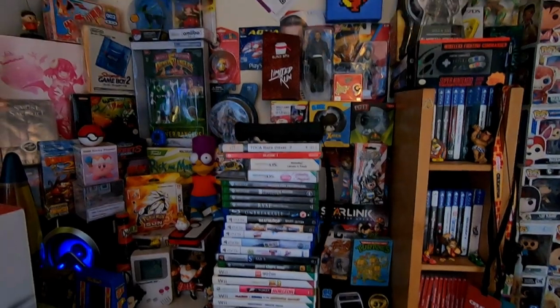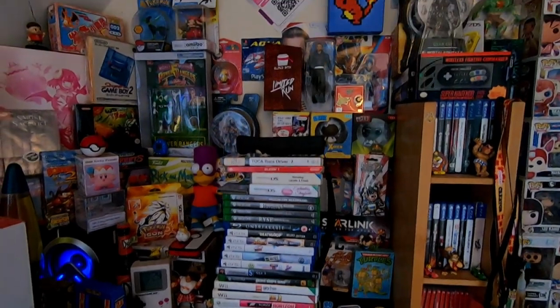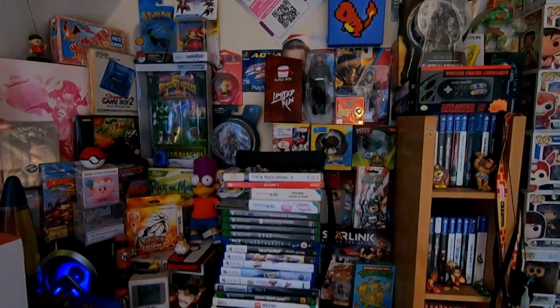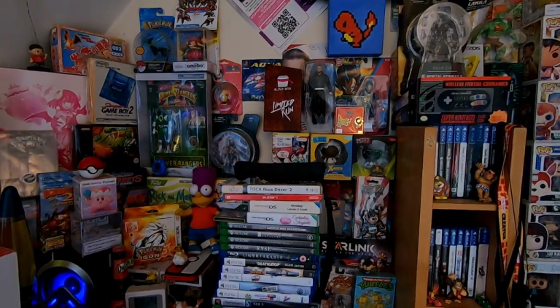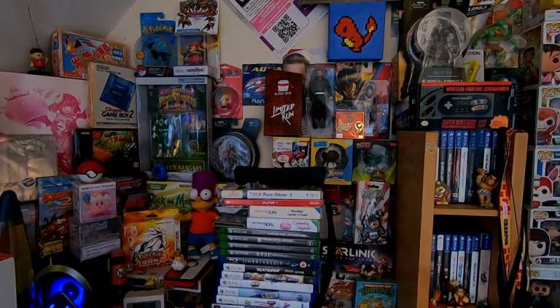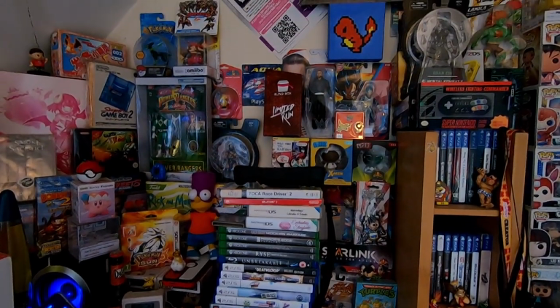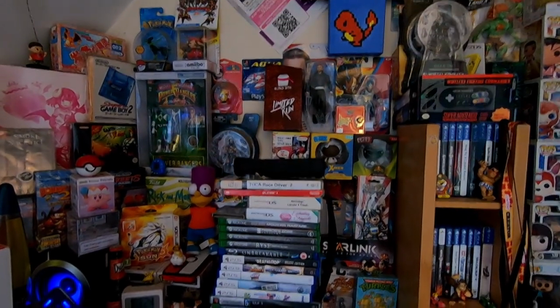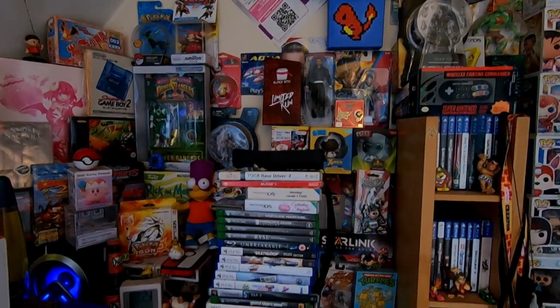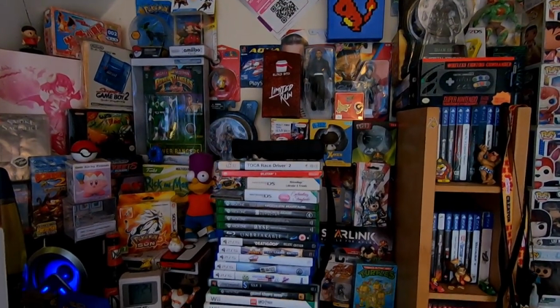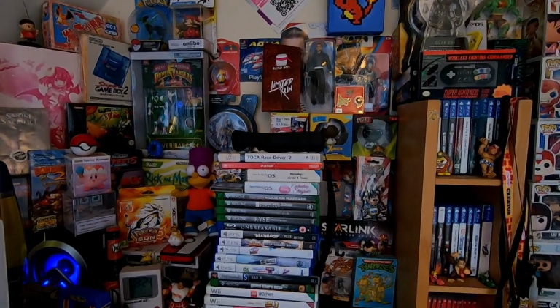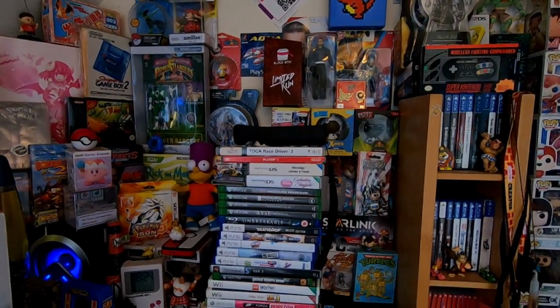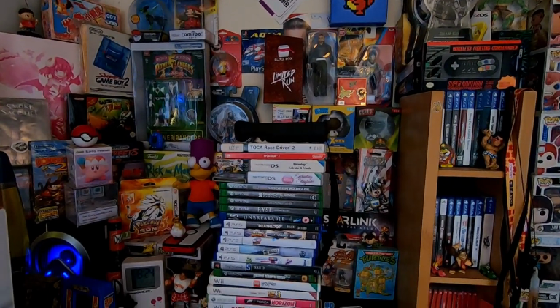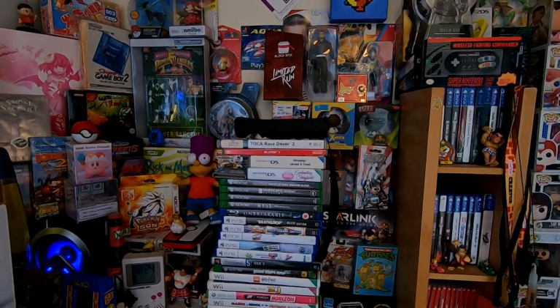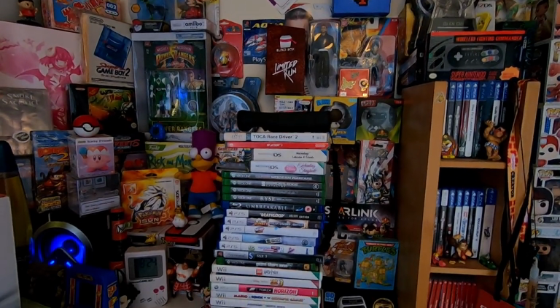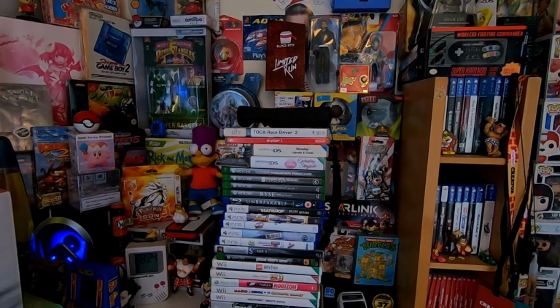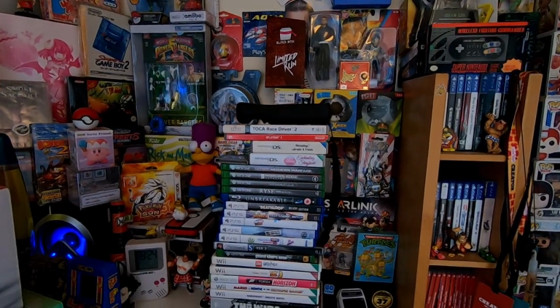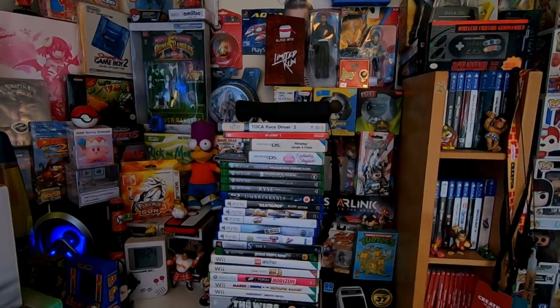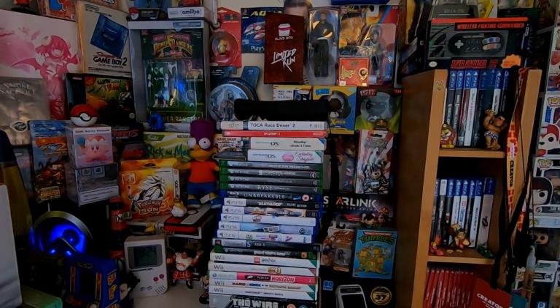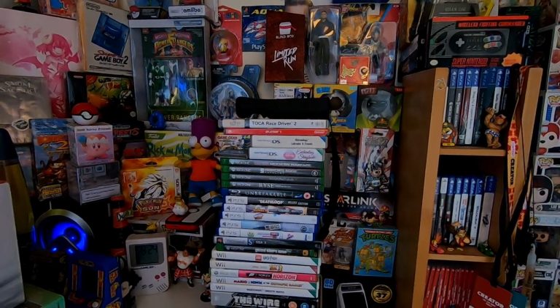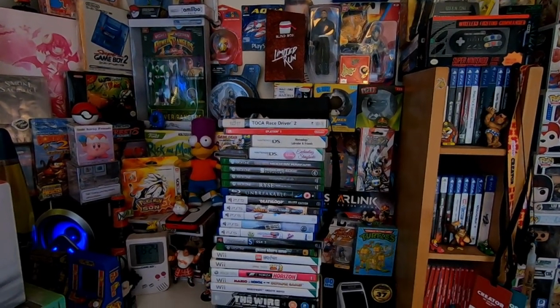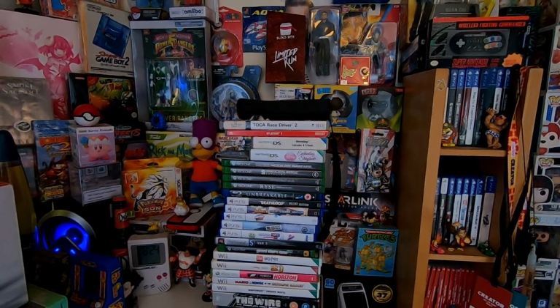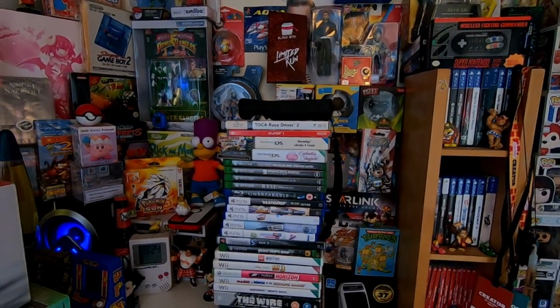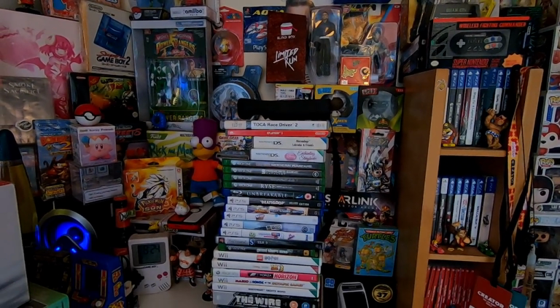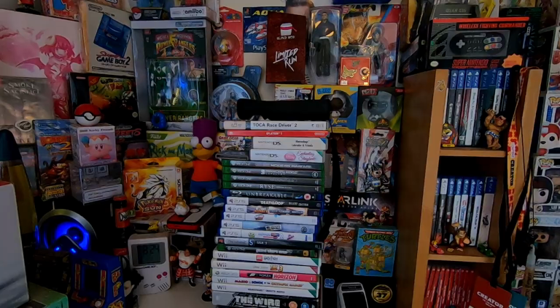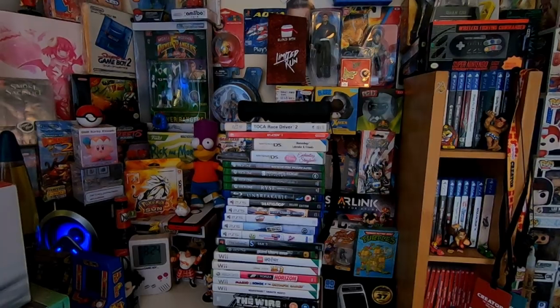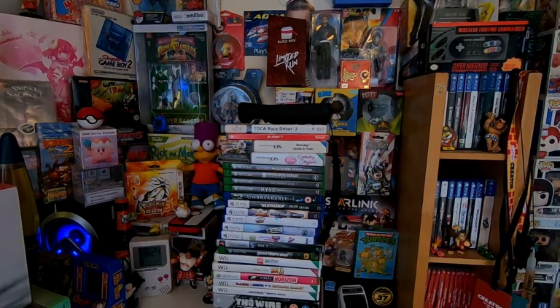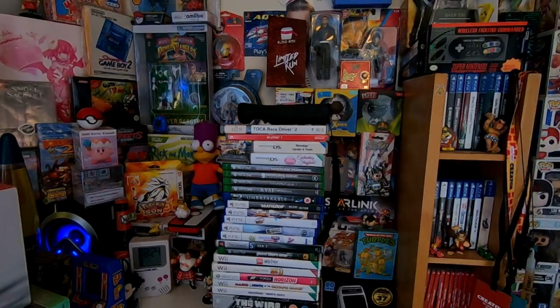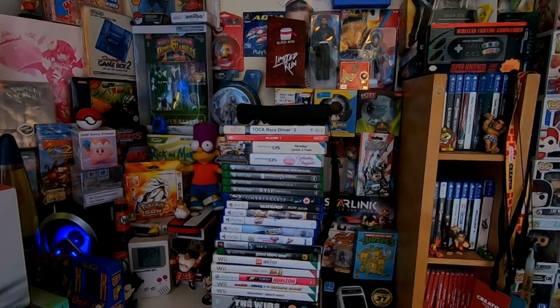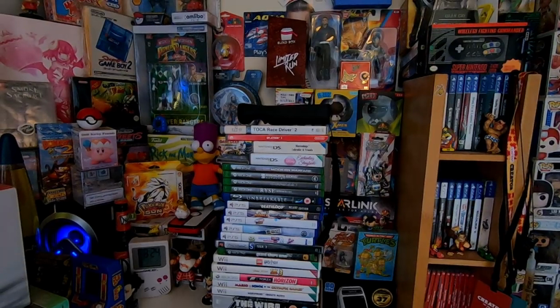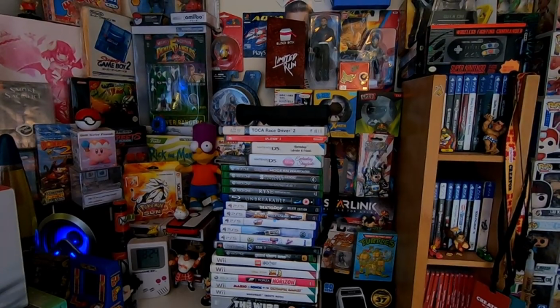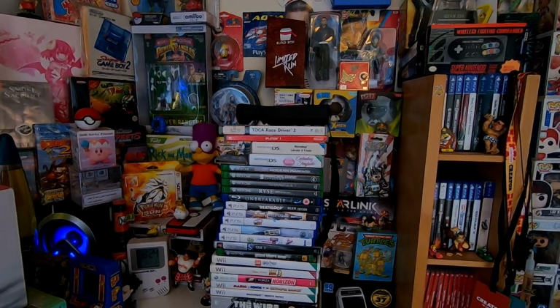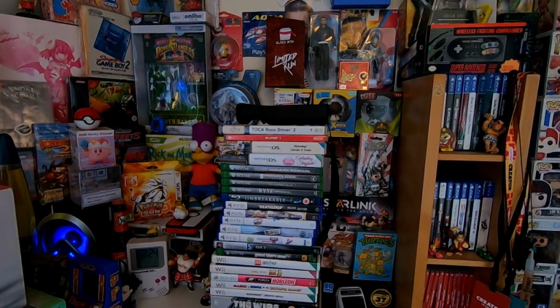I'll see you down at CEX and when I get back, and we'll see what condition these Super Nintendo games are in.